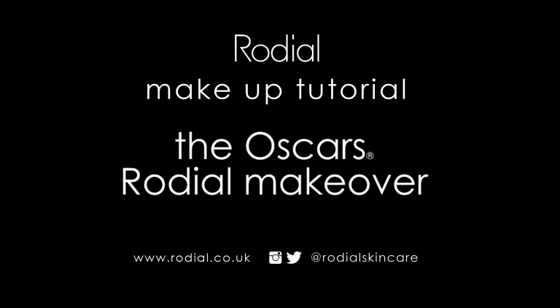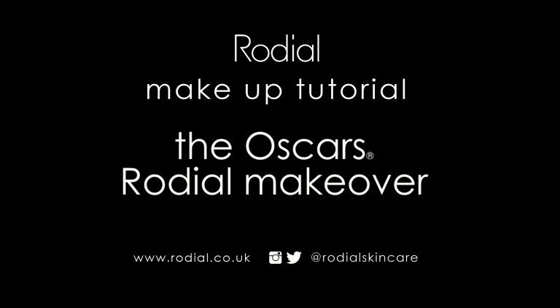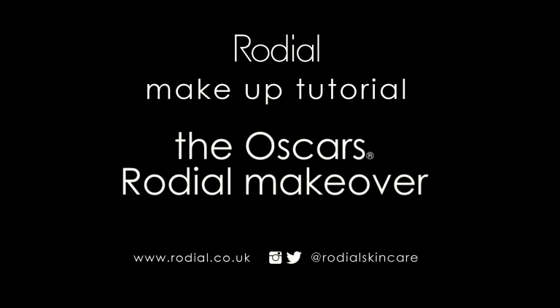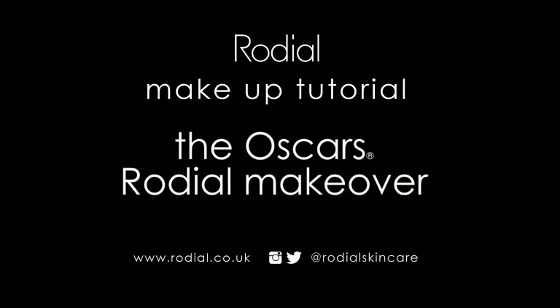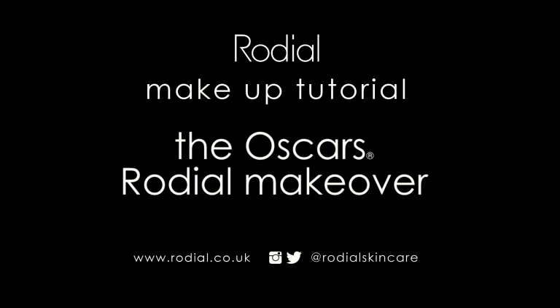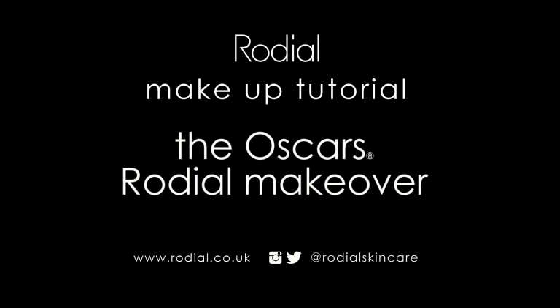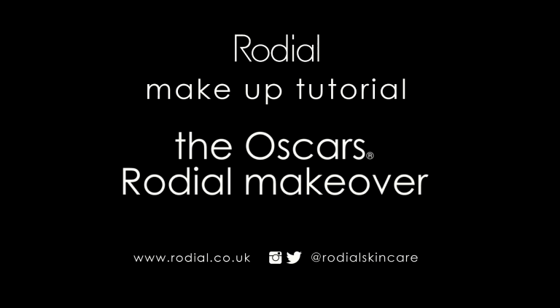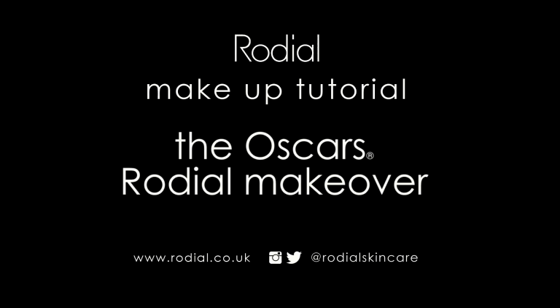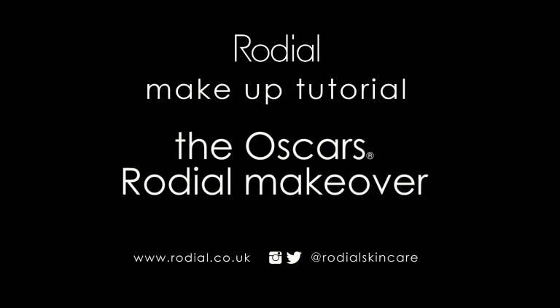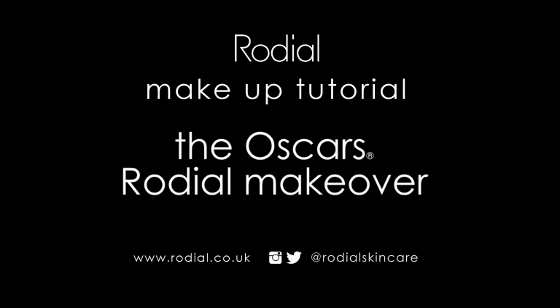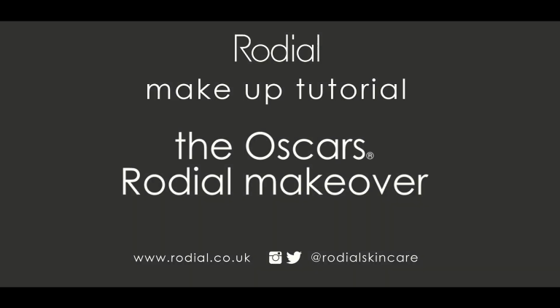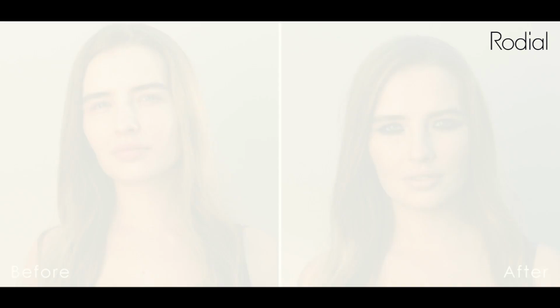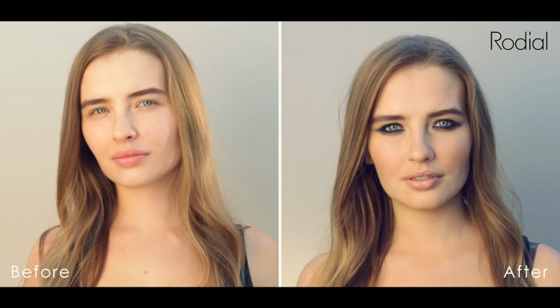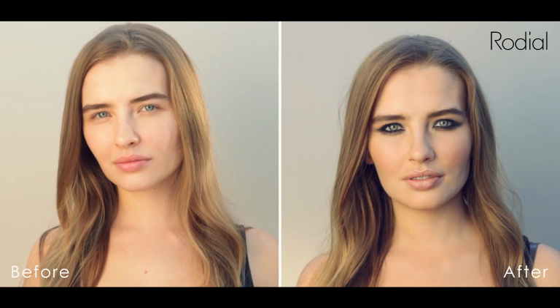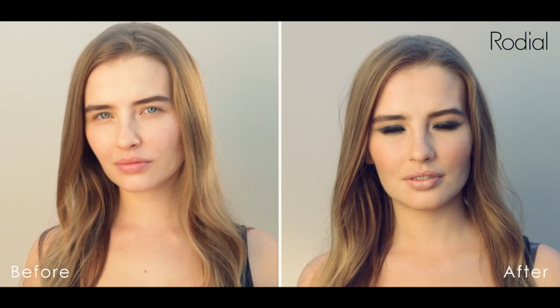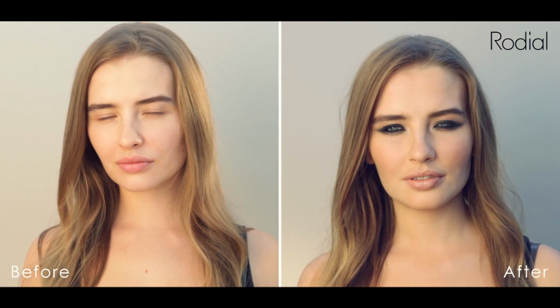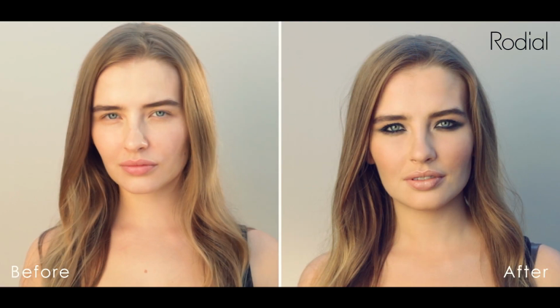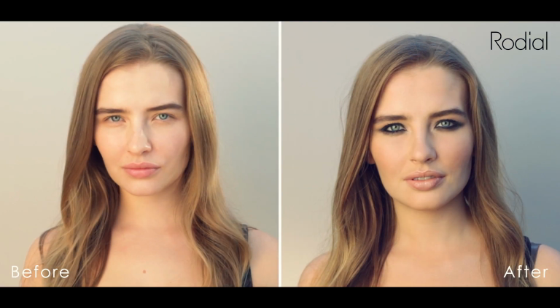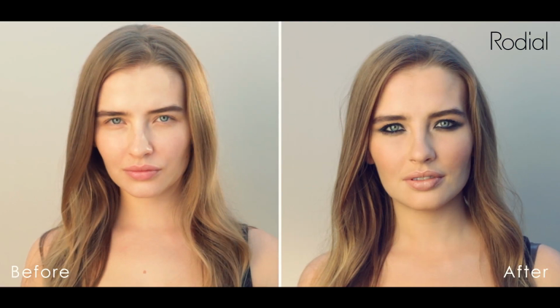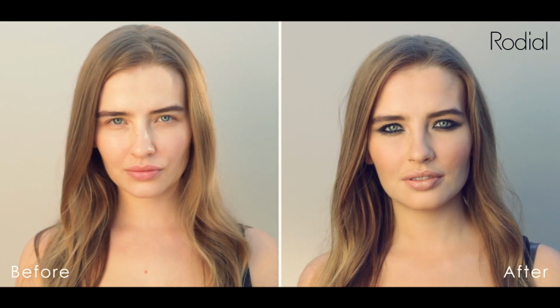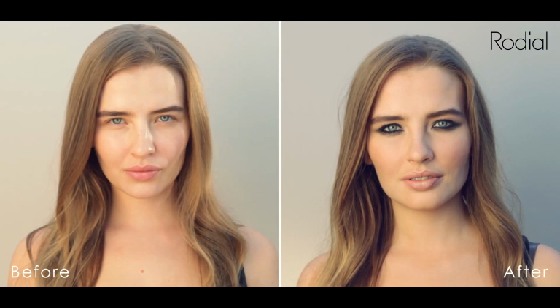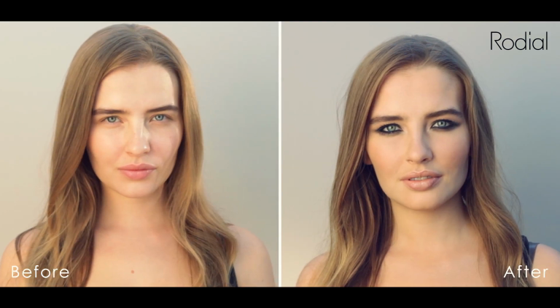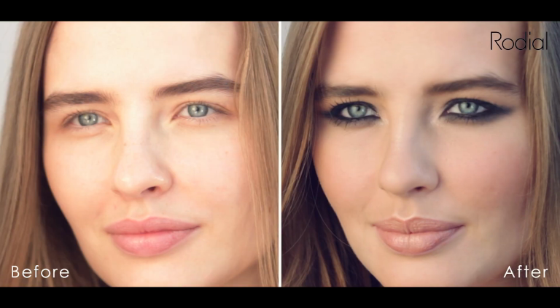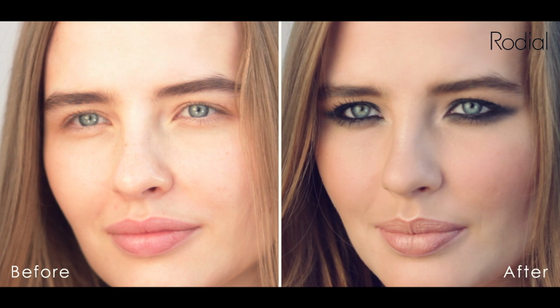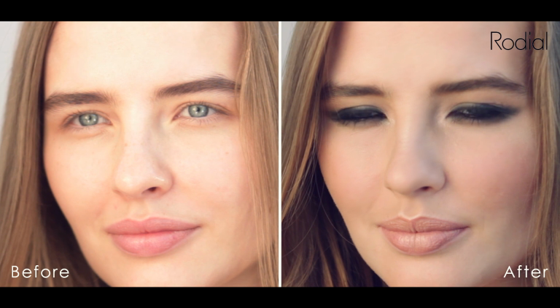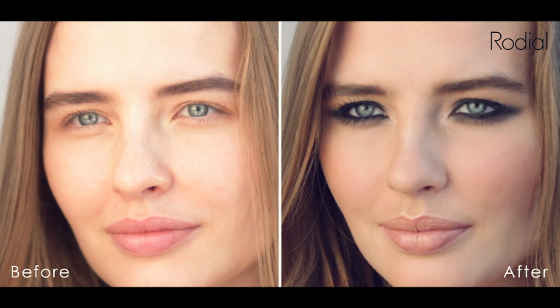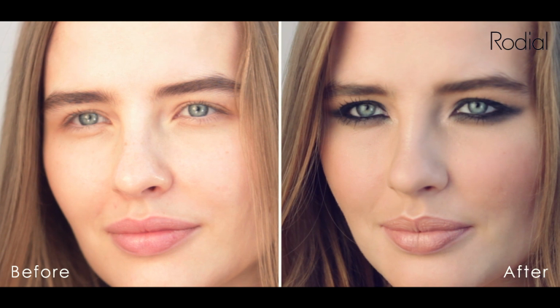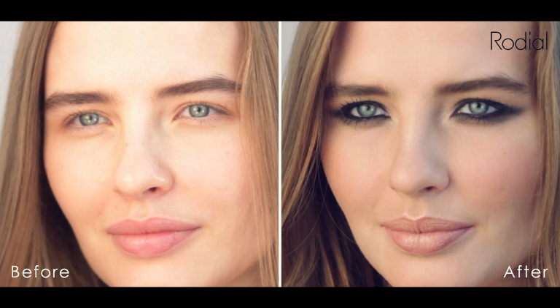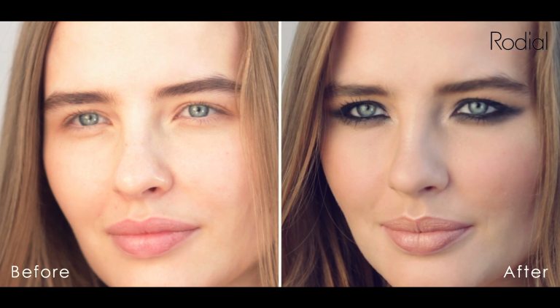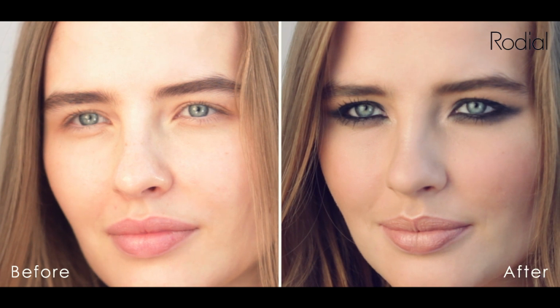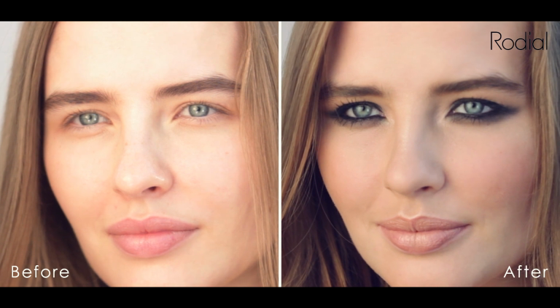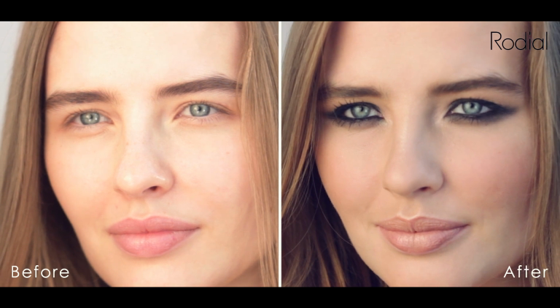I'm Gemma Wheatcroft, Rodeo Makeup Artist, and I'm going to show you some great looks you can use with a new makeup range.